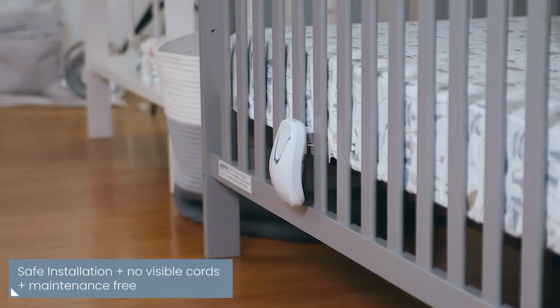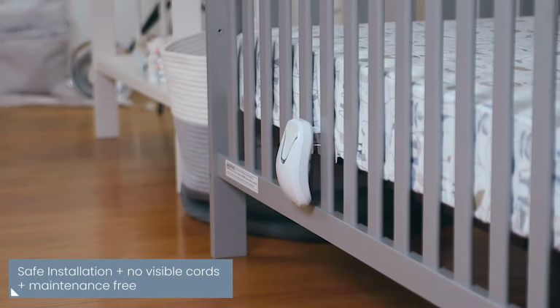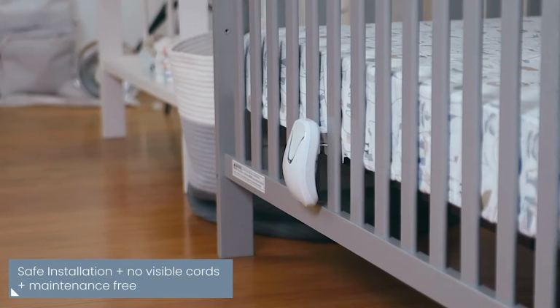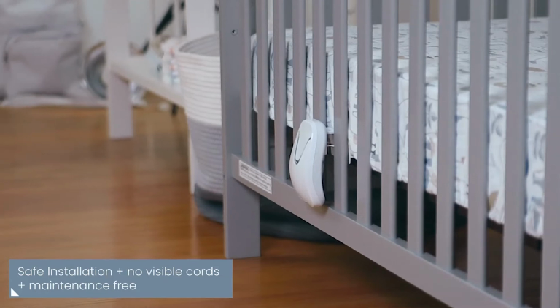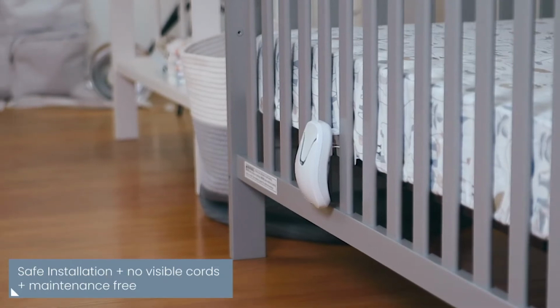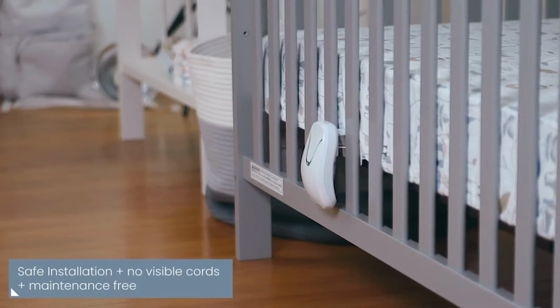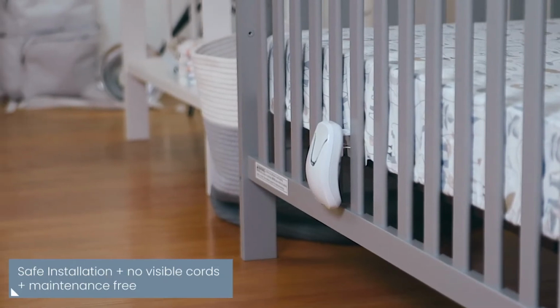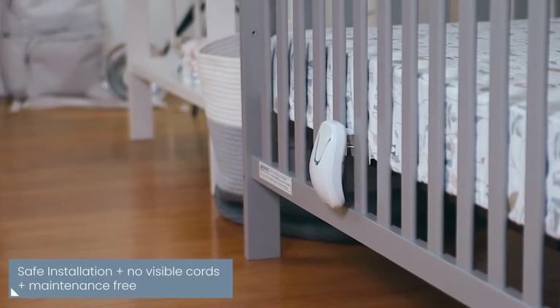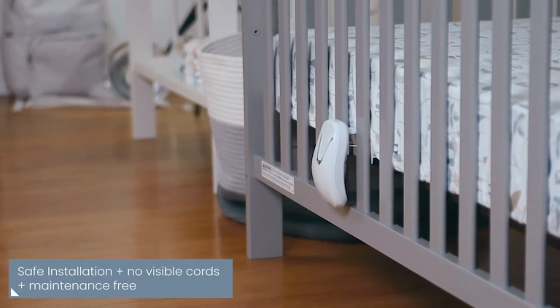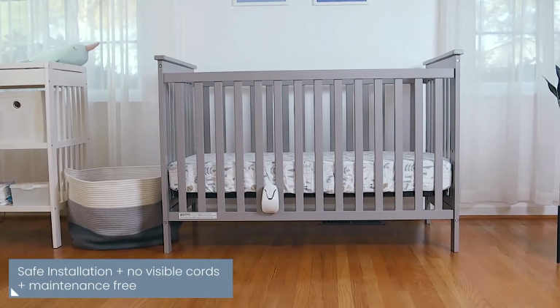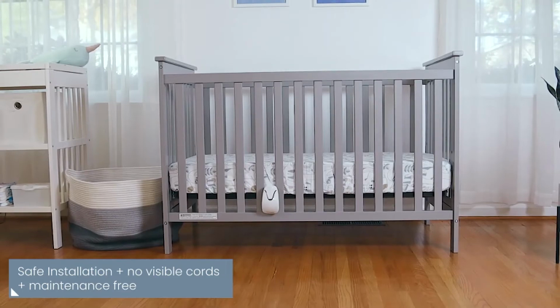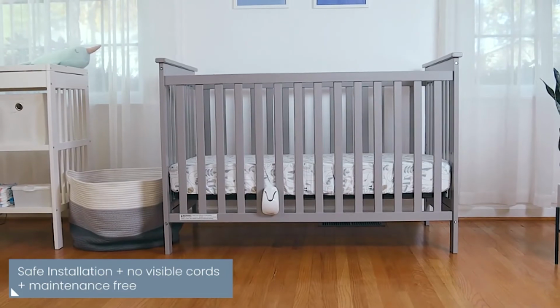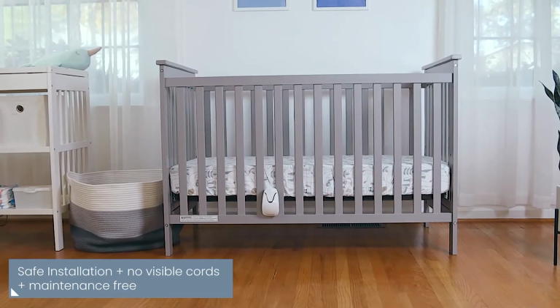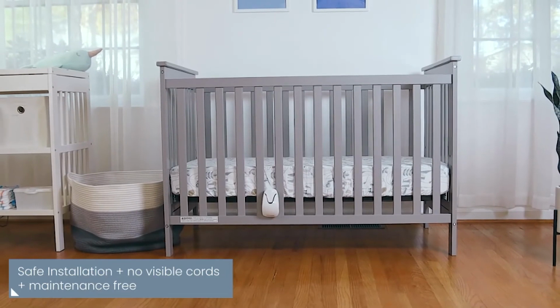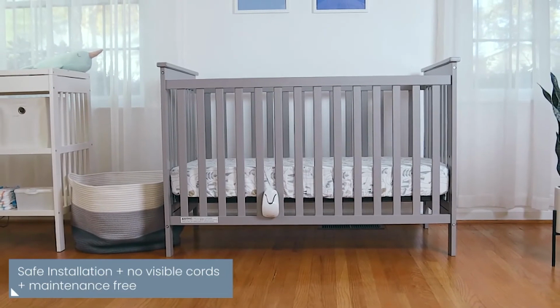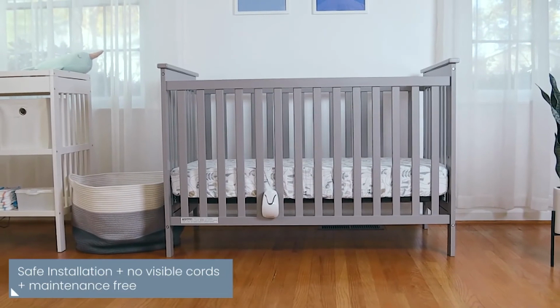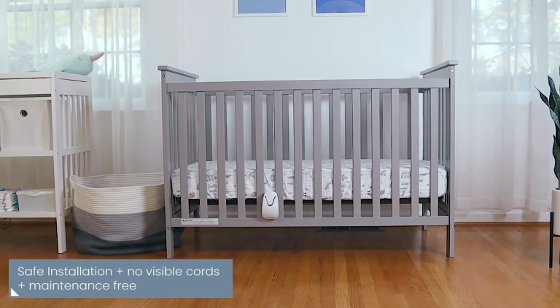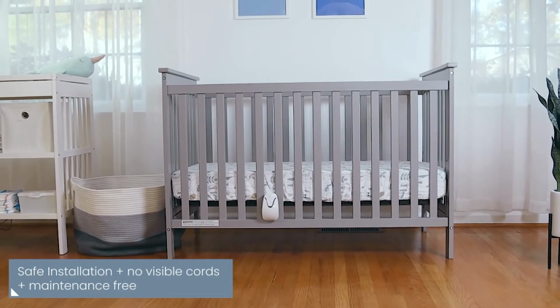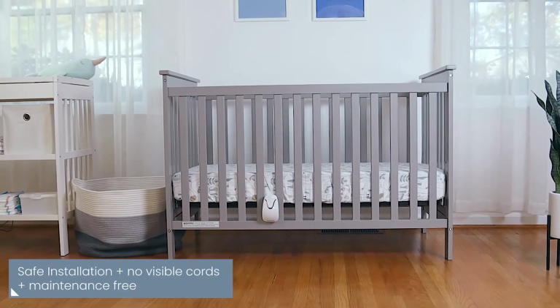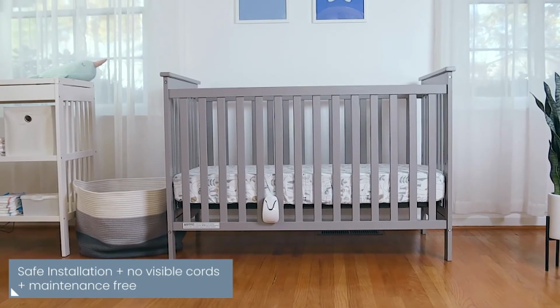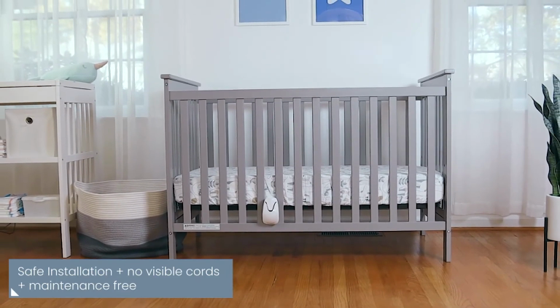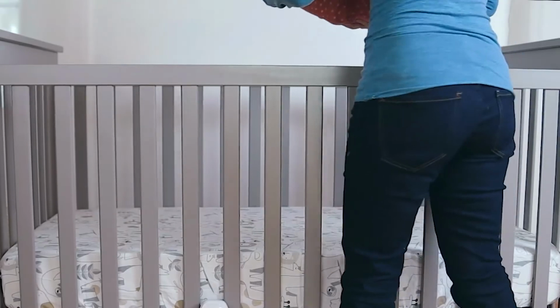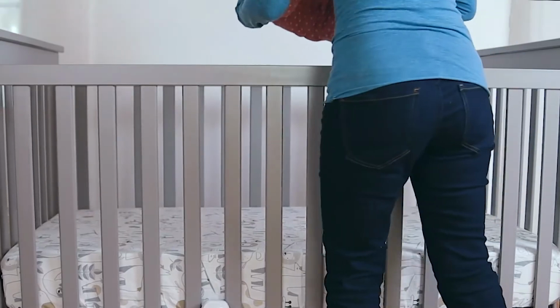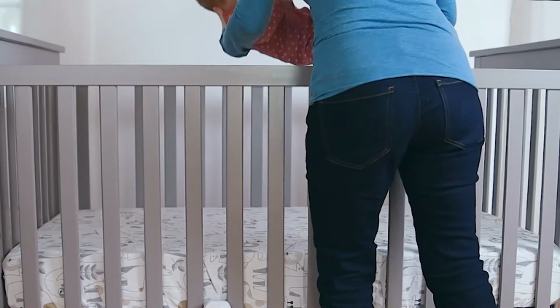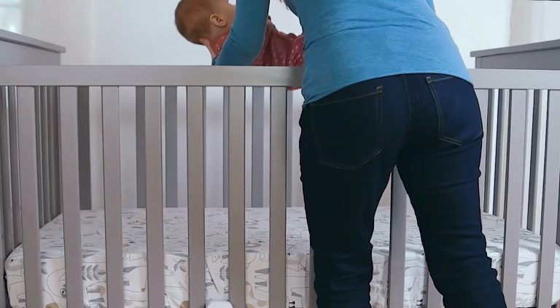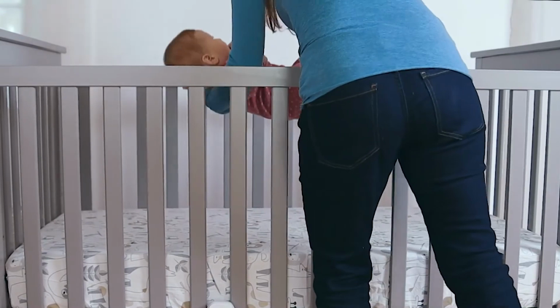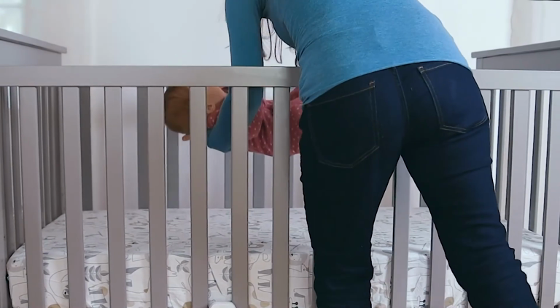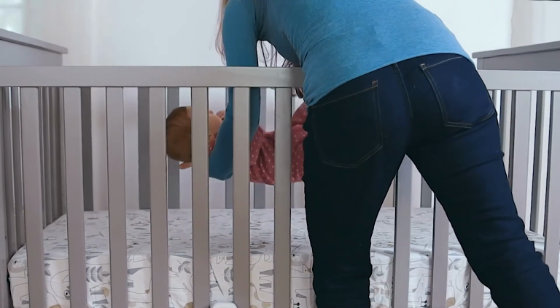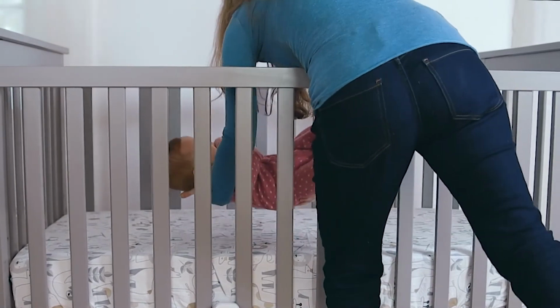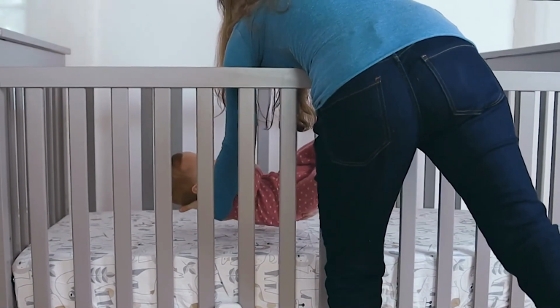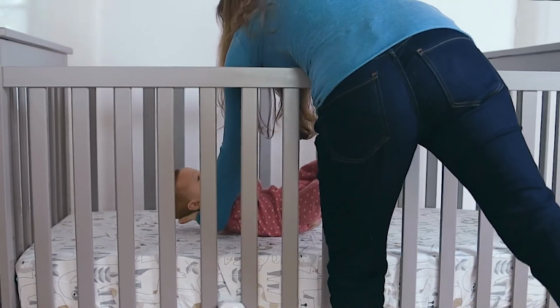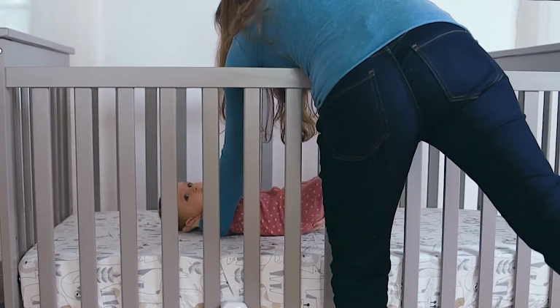With no visible cords and no direct contact with your baby, you can be sure your baby is safe. Your baby won't even know the monitor is there.